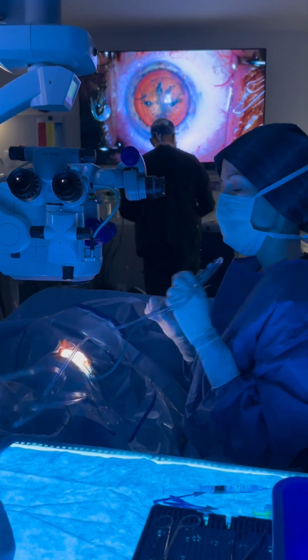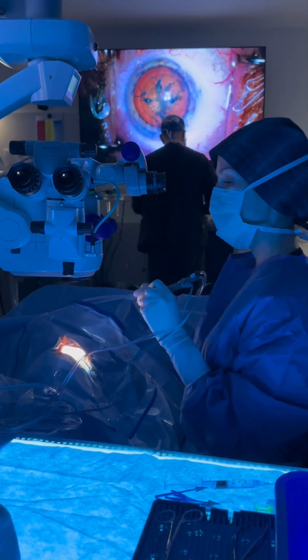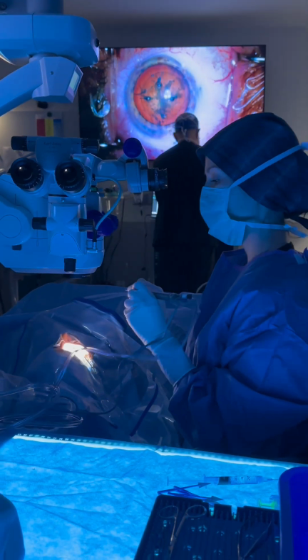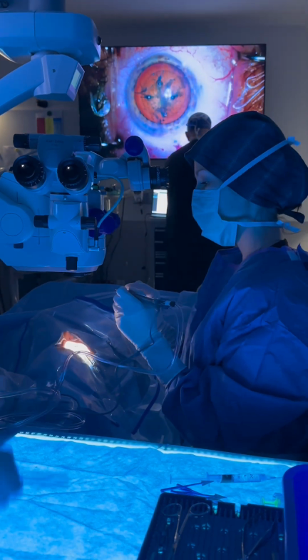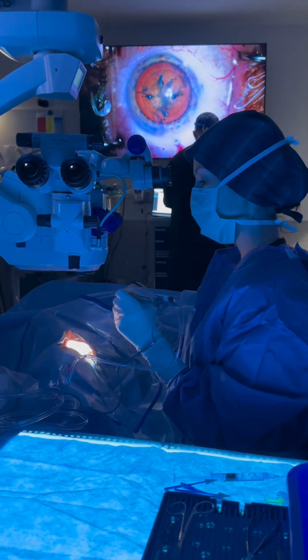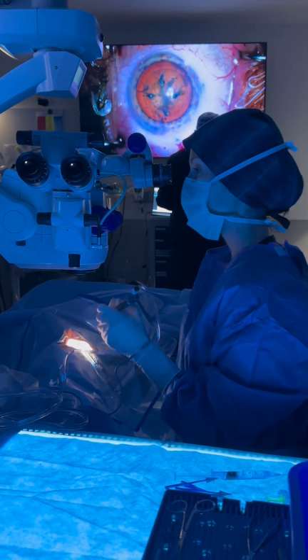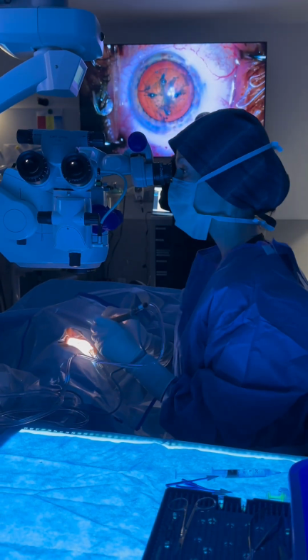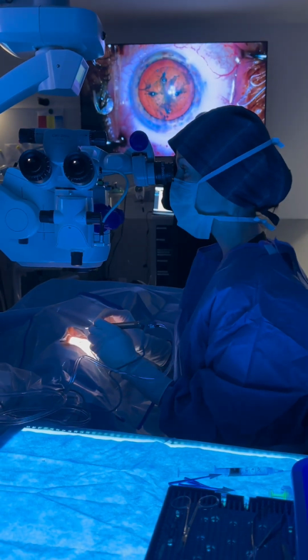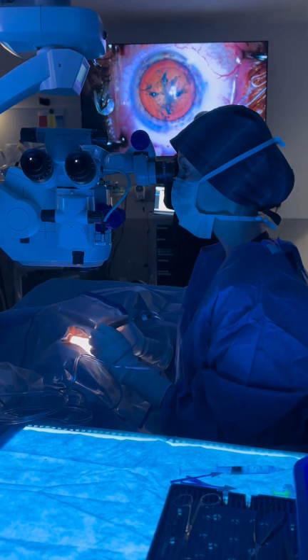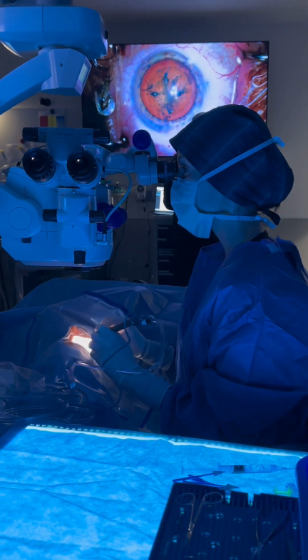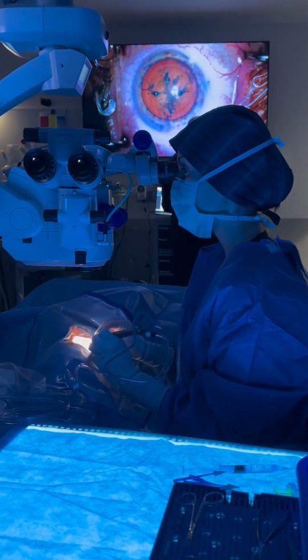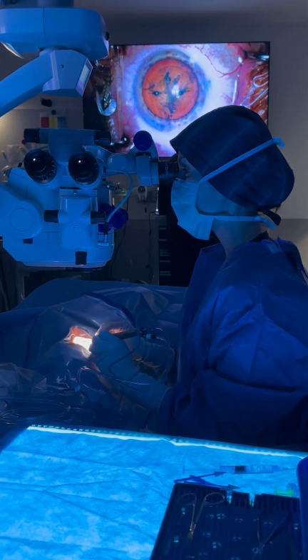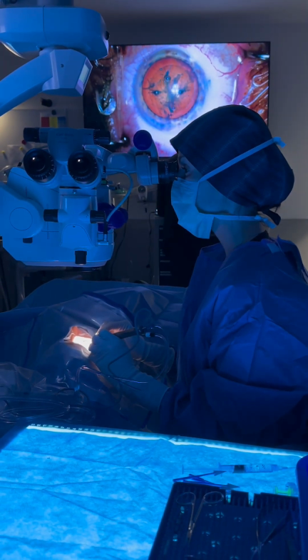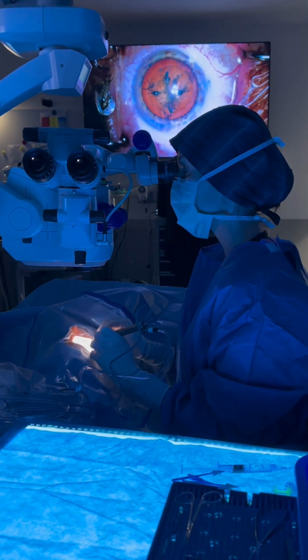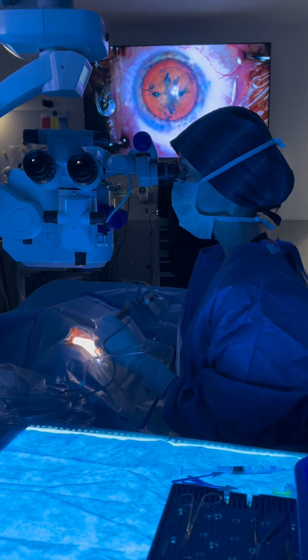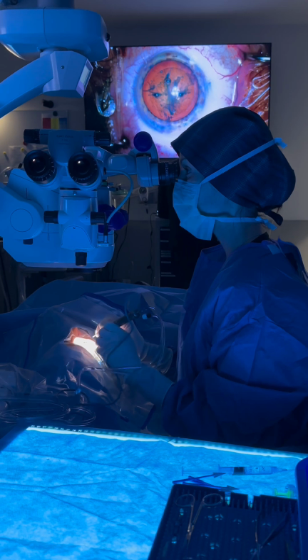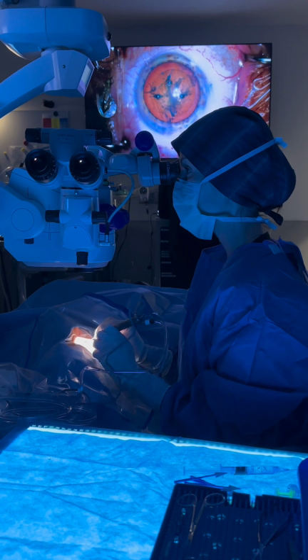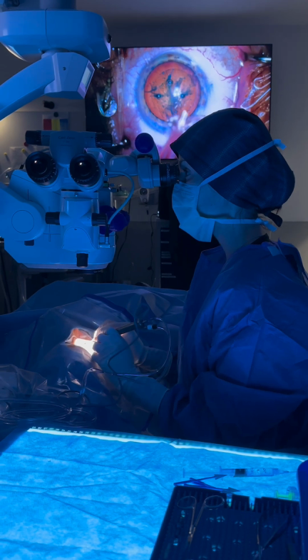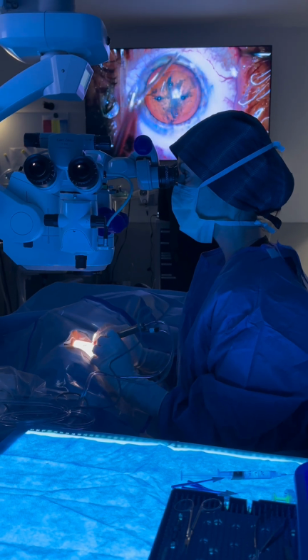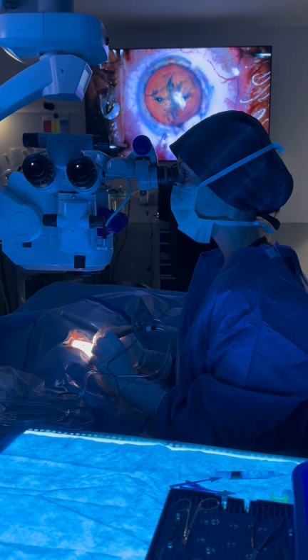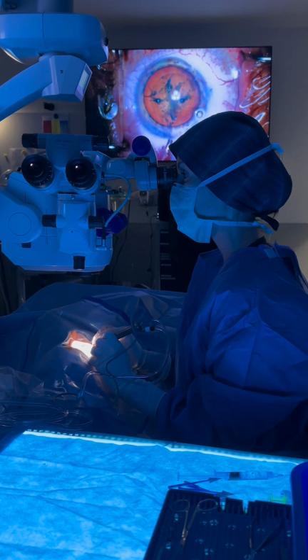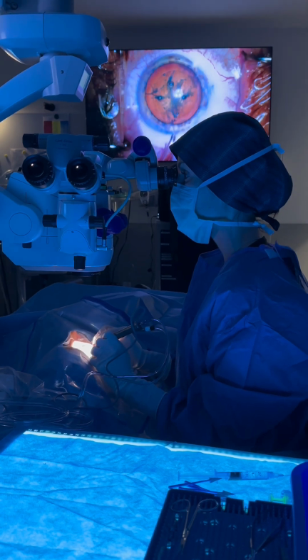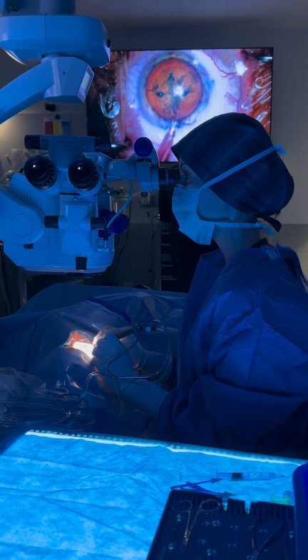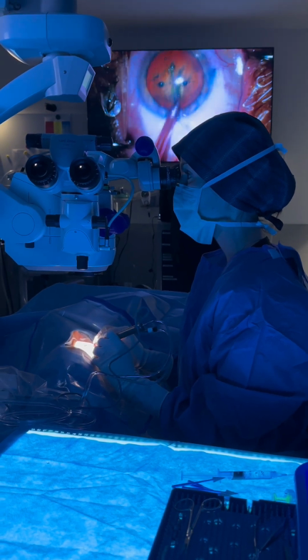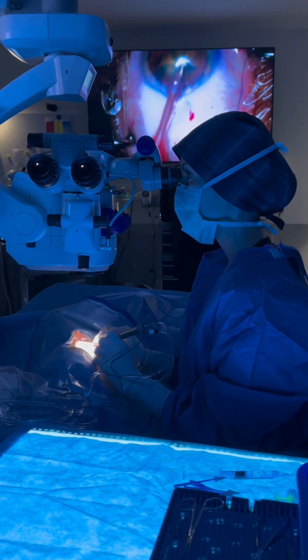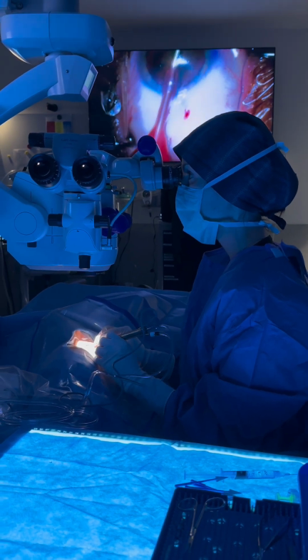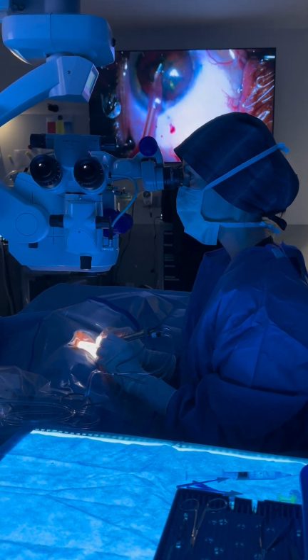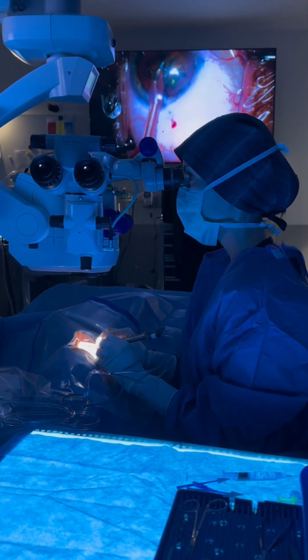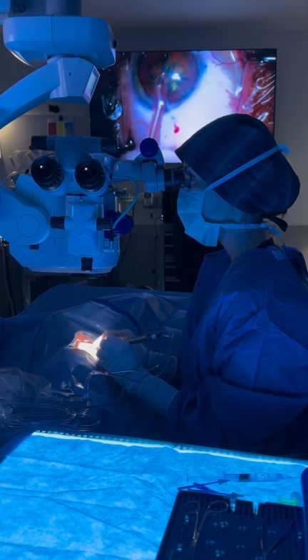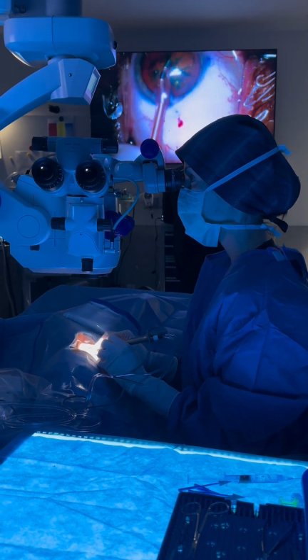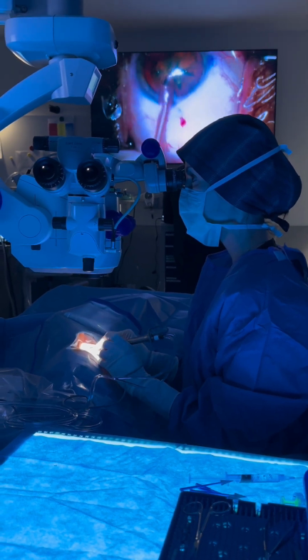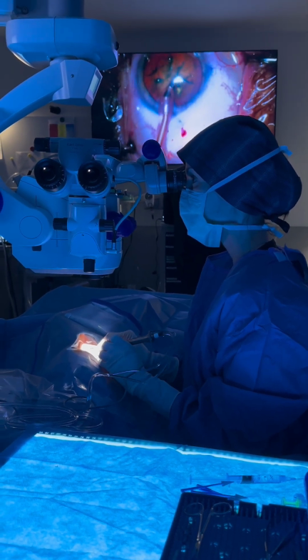This is the ultrasound, or the phacoemulsification, and what this is going to do is further break up the cataract and then remove it from the eye.